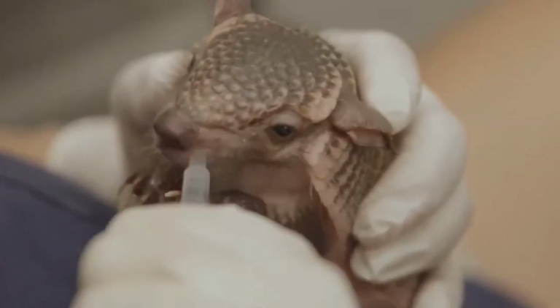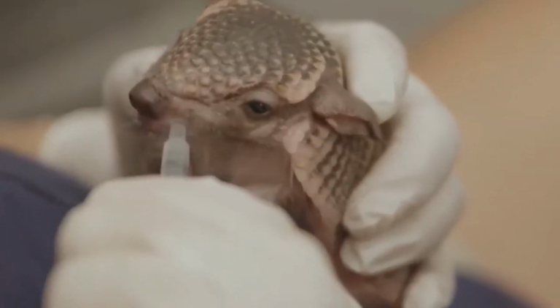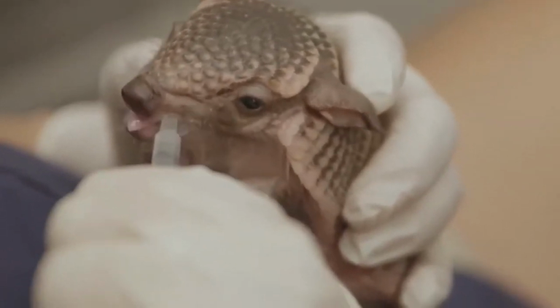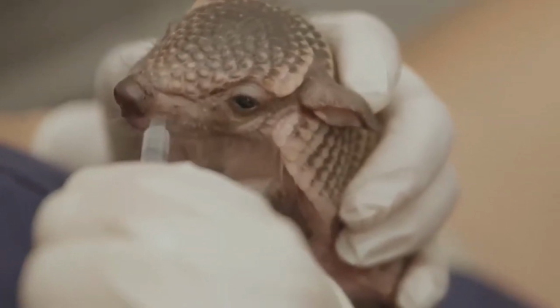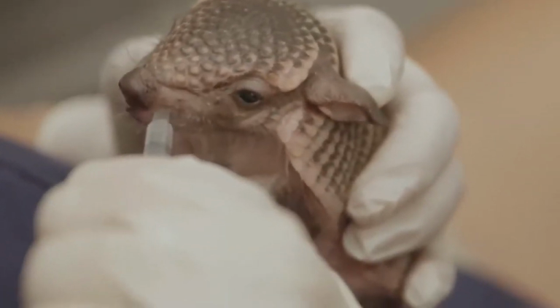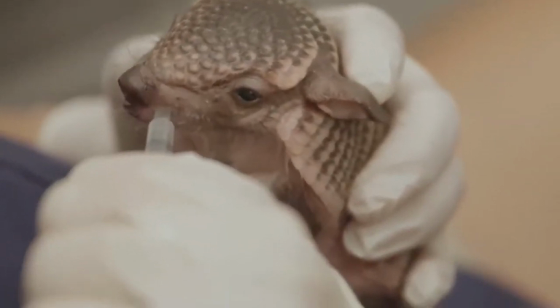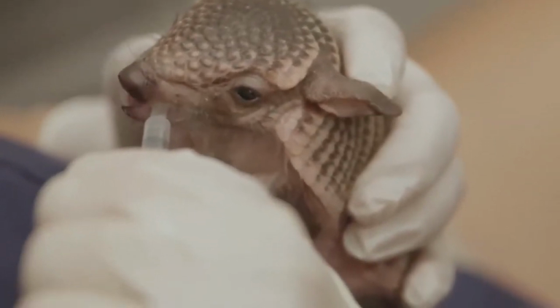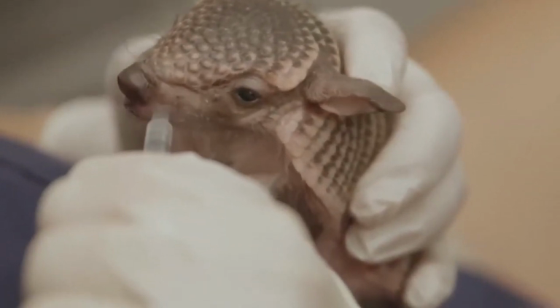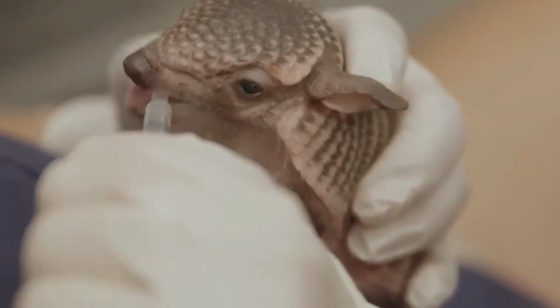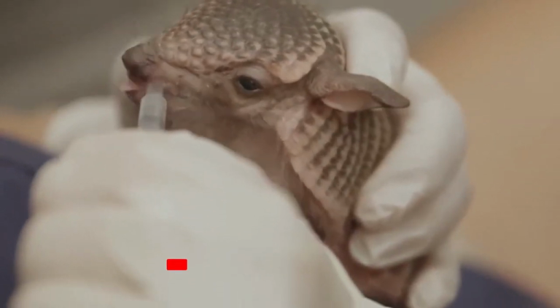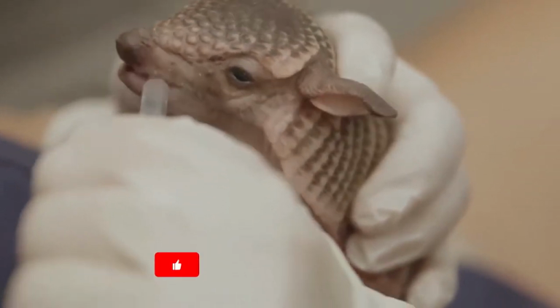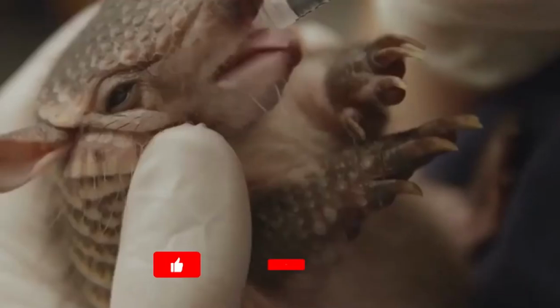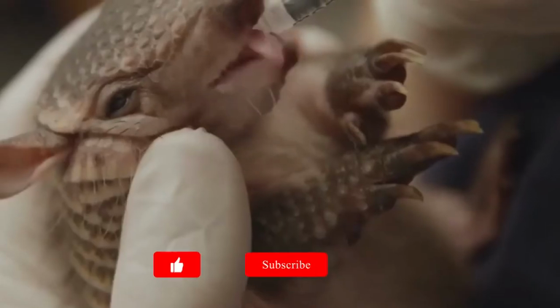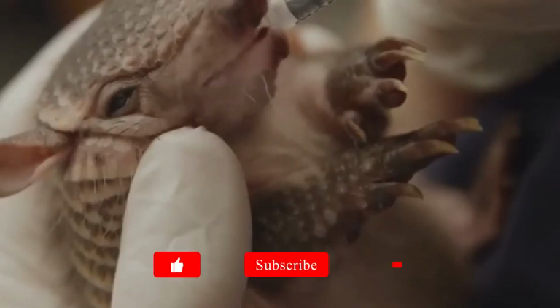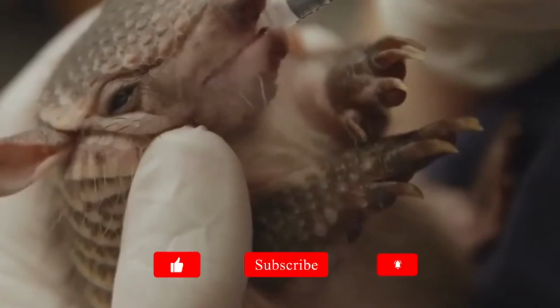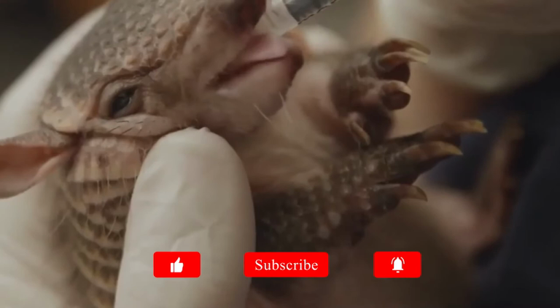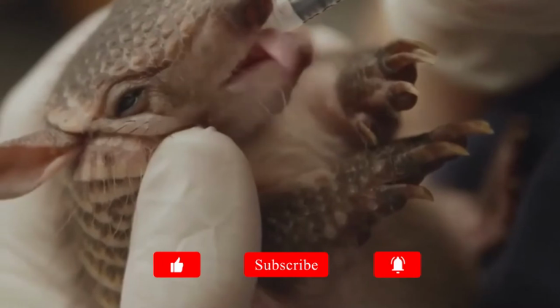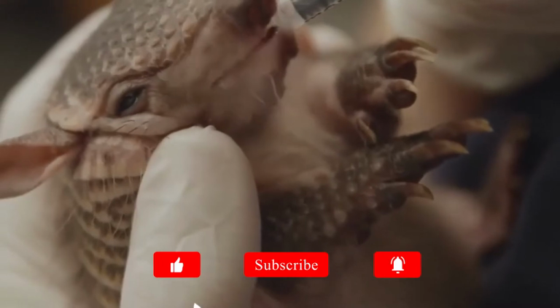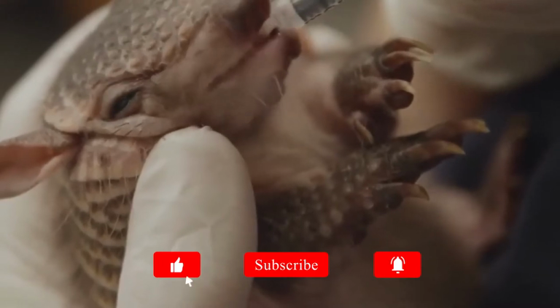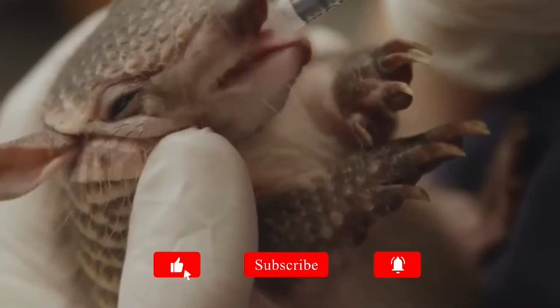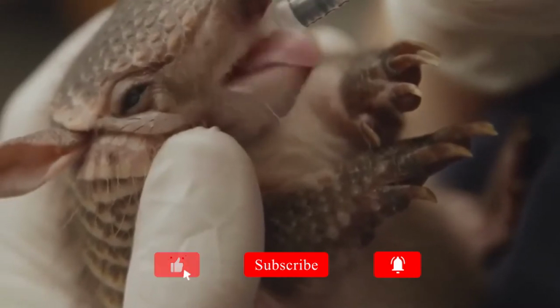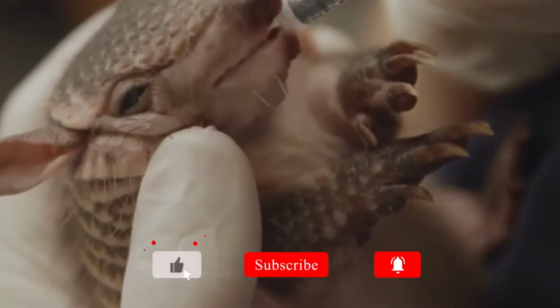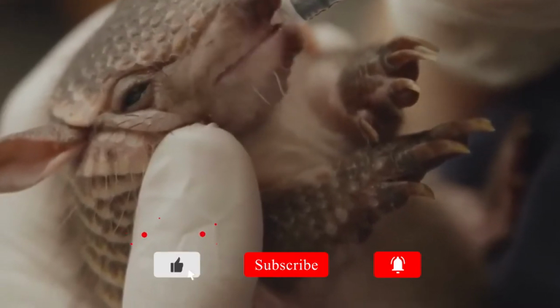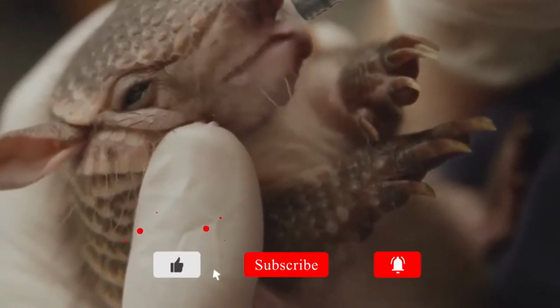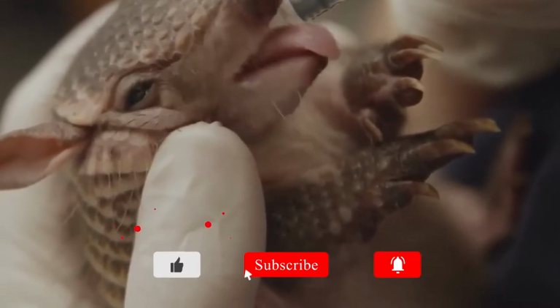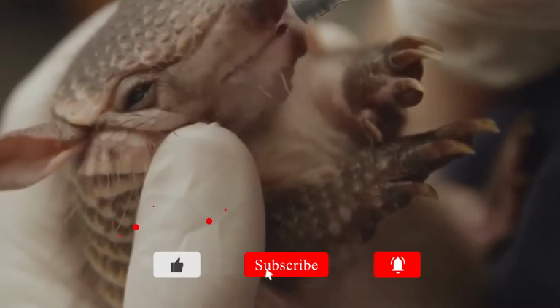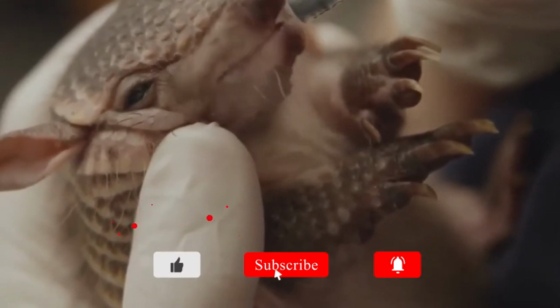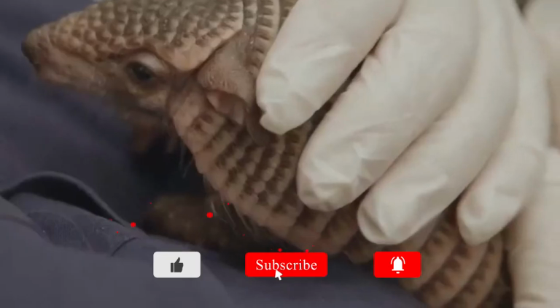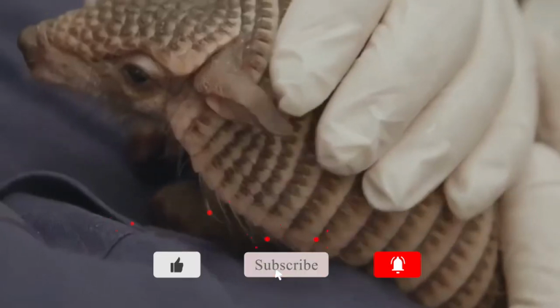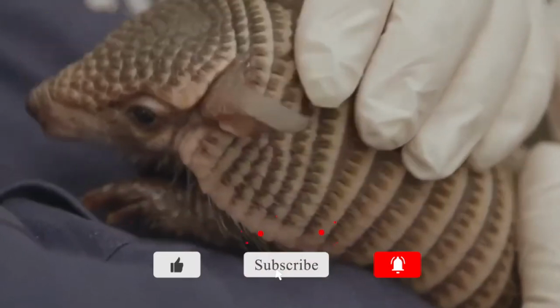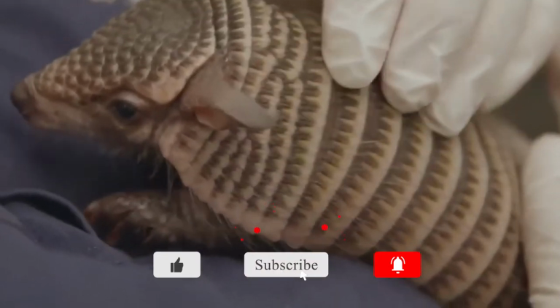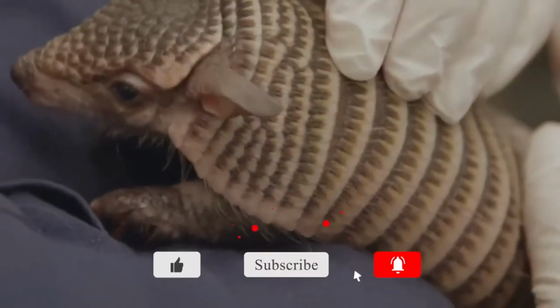And that's our video for today. If you enjoyed, please press like and subscribe. Thank you for watching.